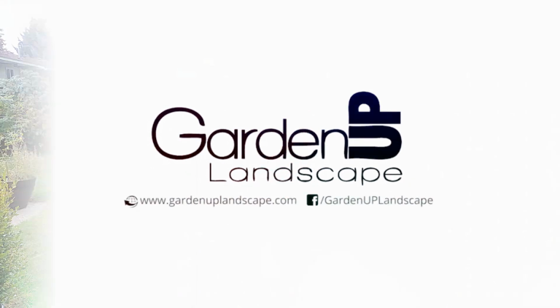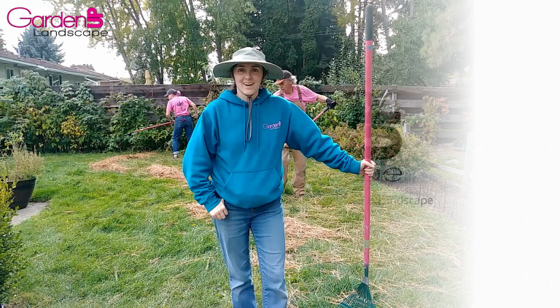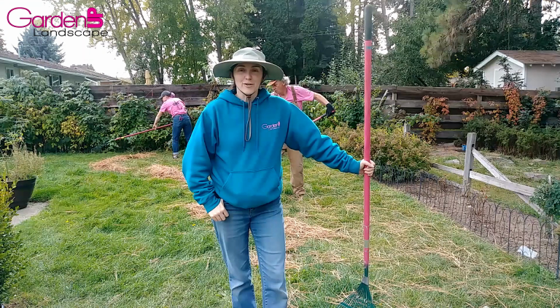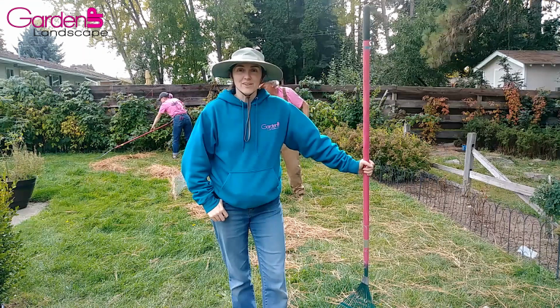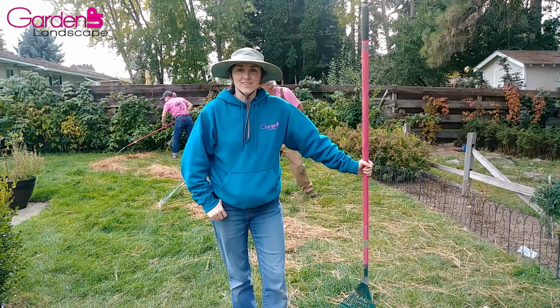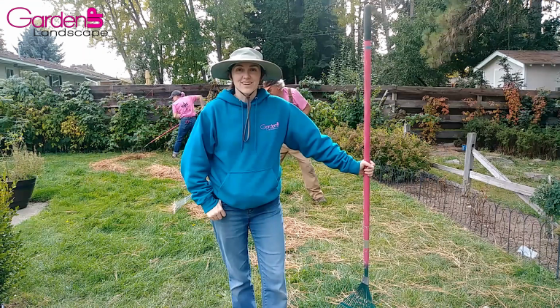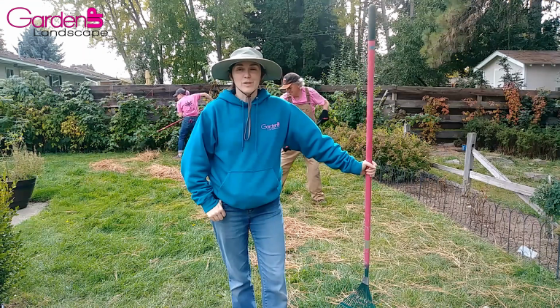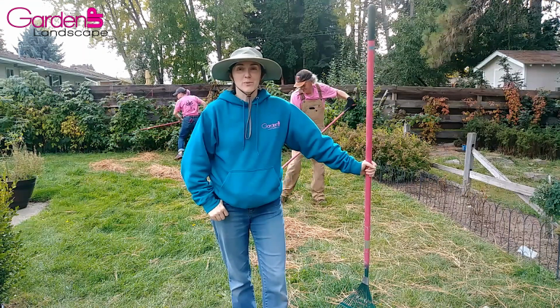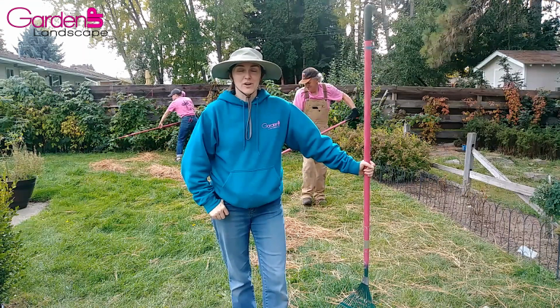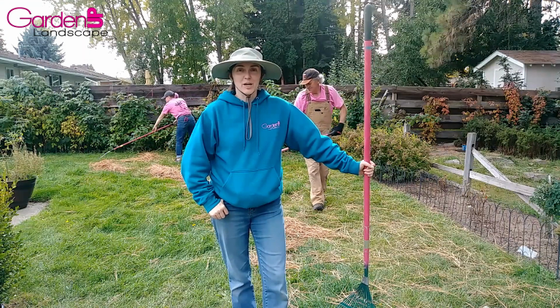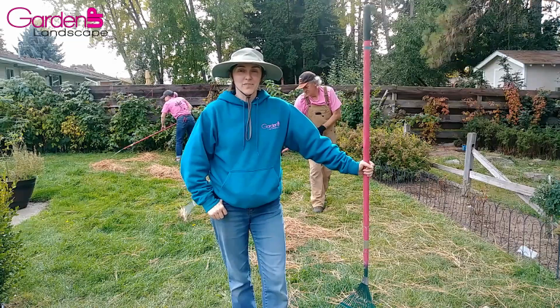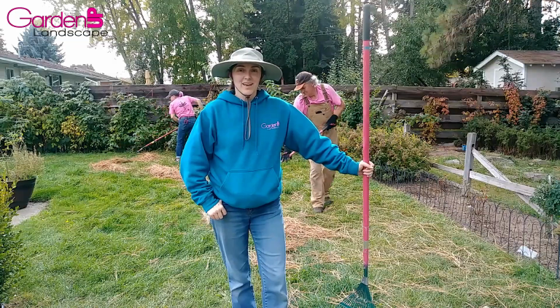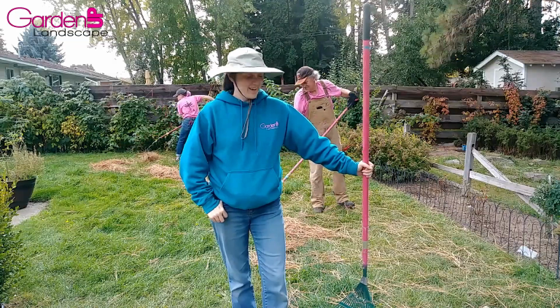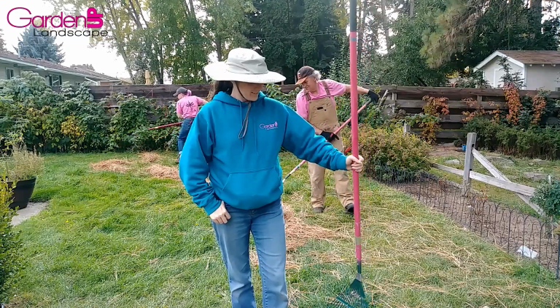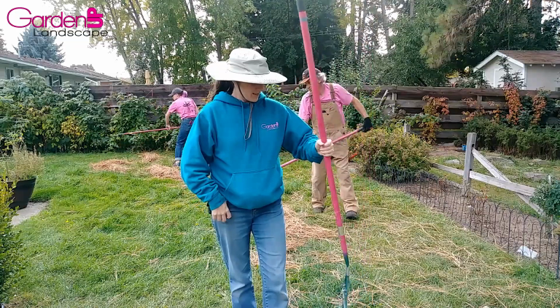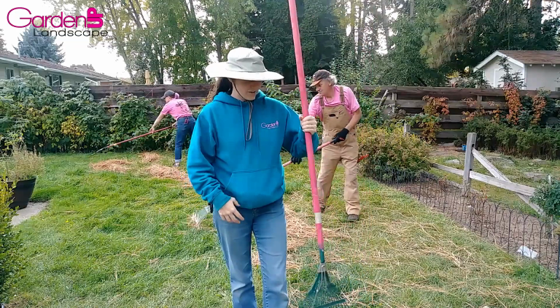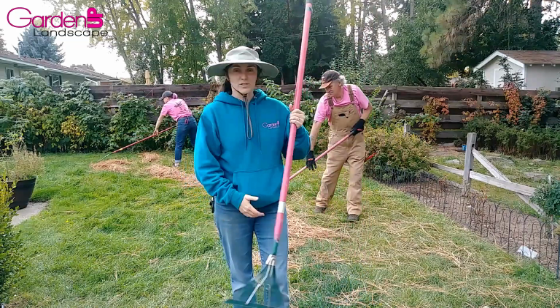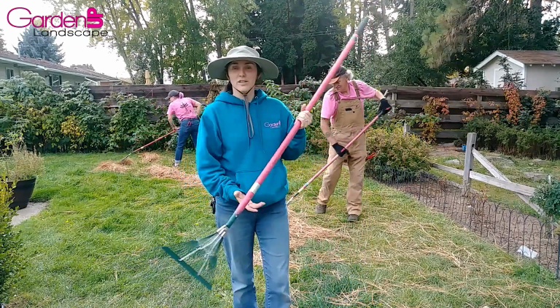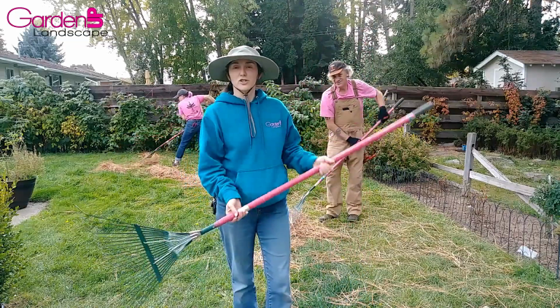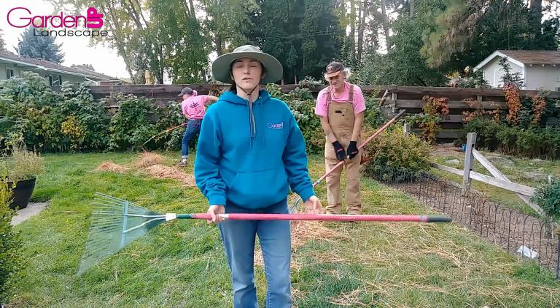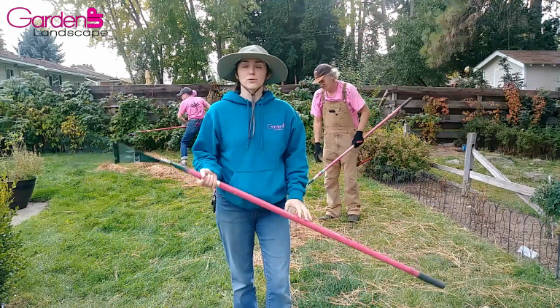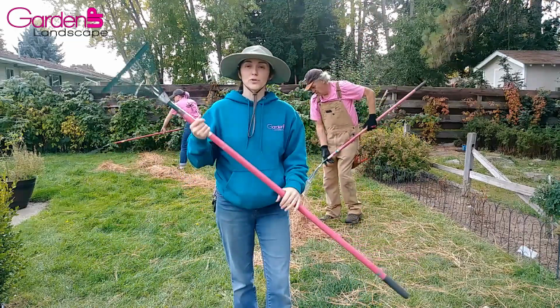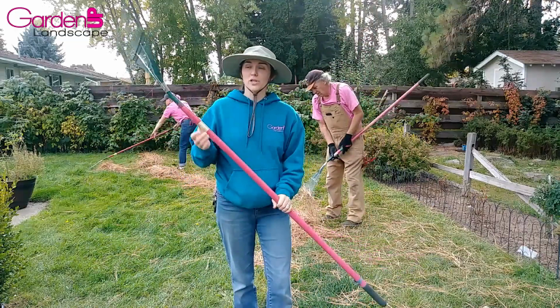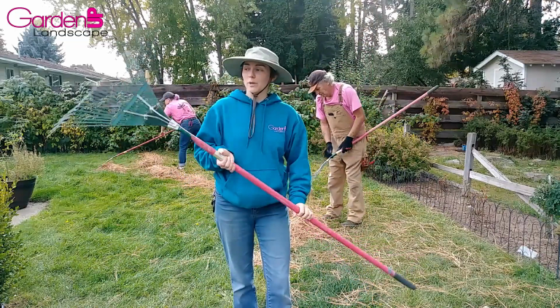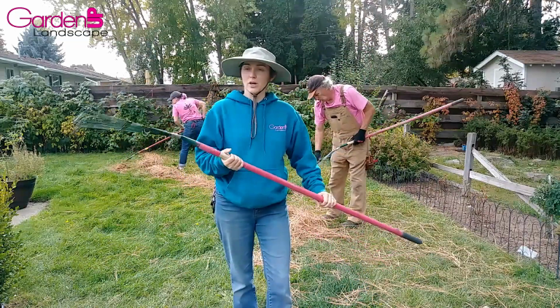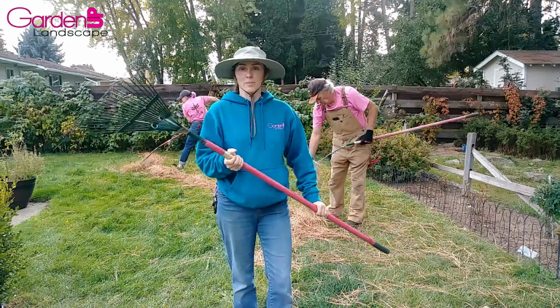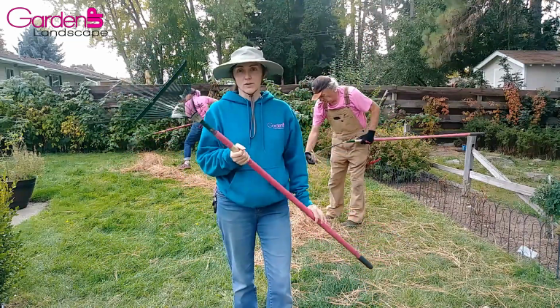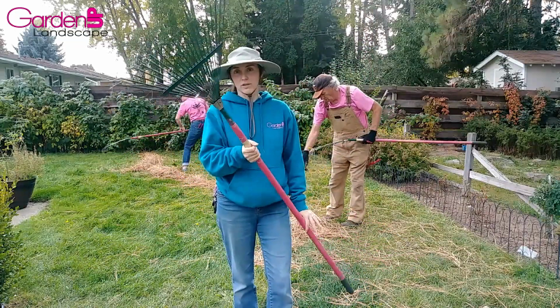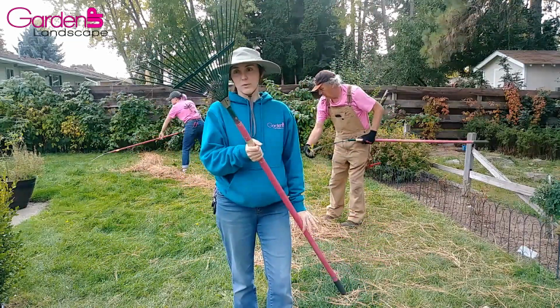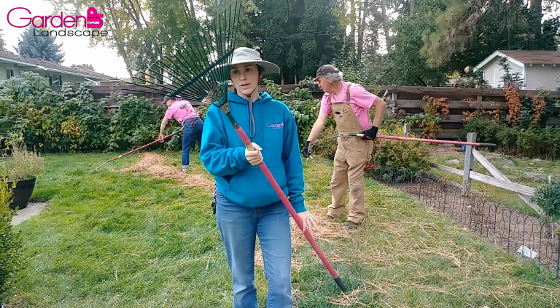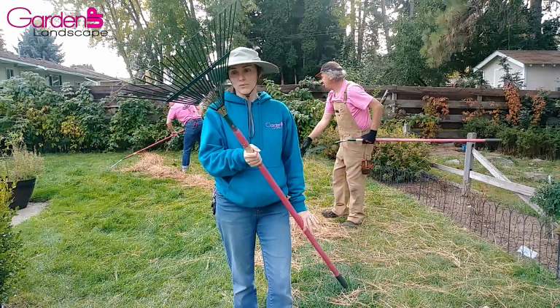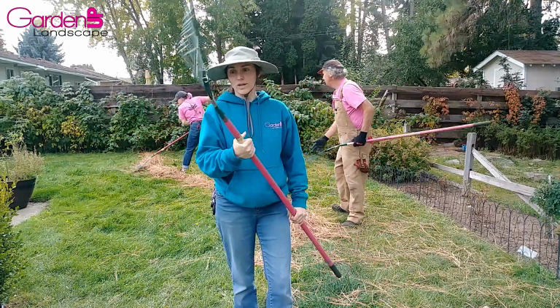Hey there gardeners! Amy here with Garden Up! Today on this edition of Tool Tuesday I'm going to talk about the wire rake.